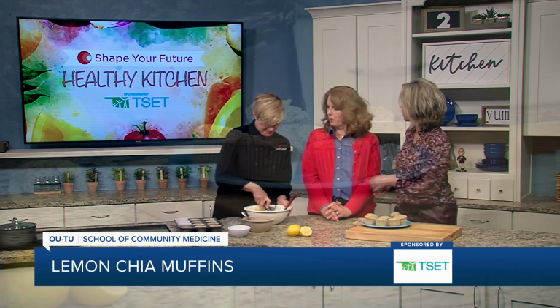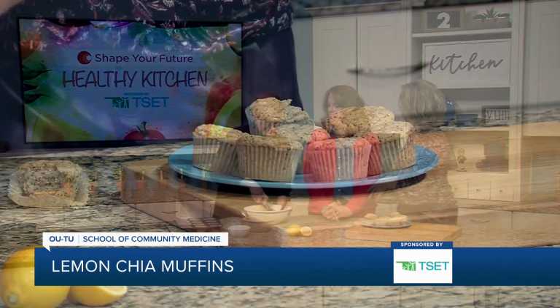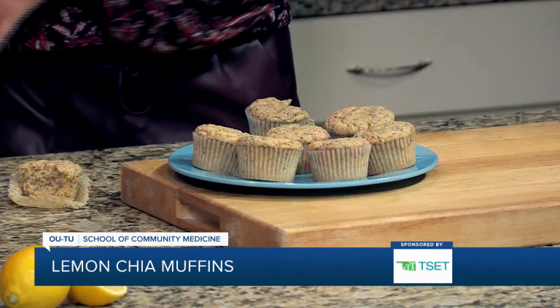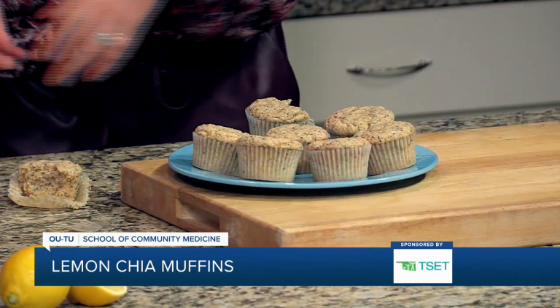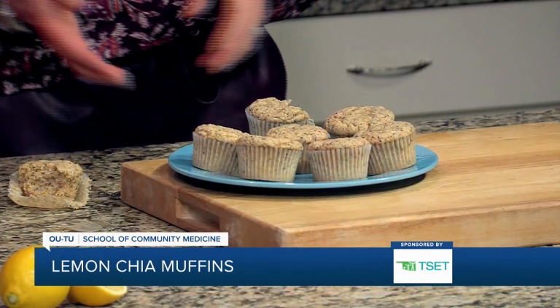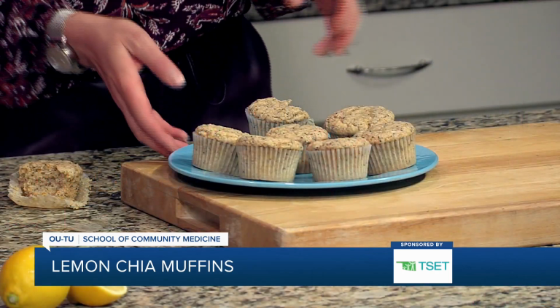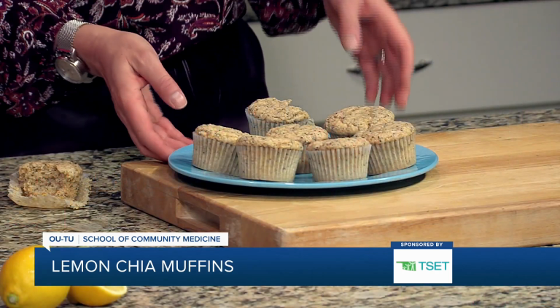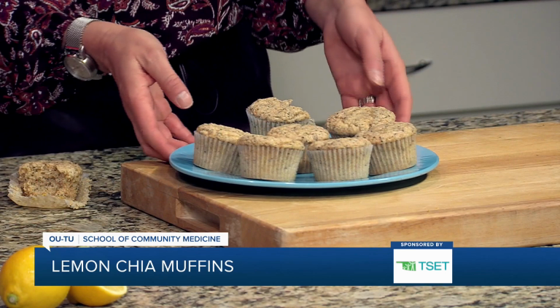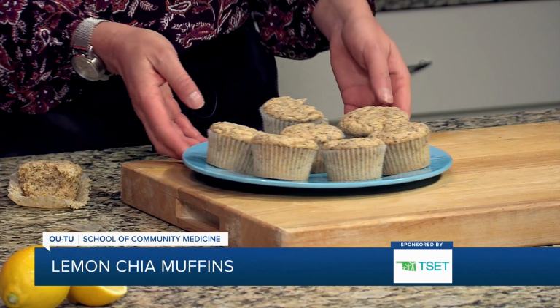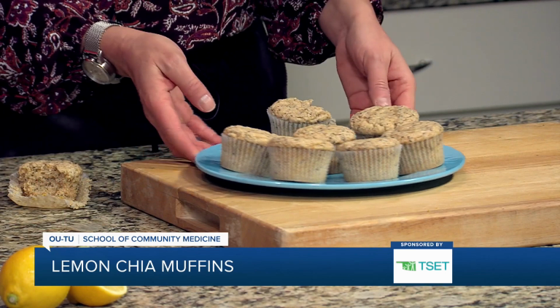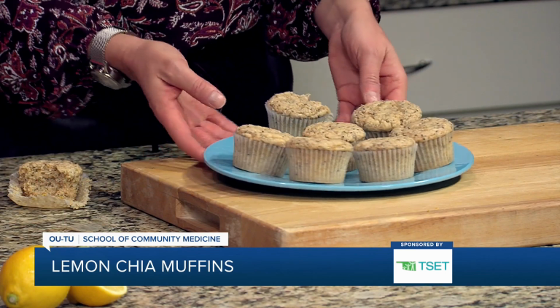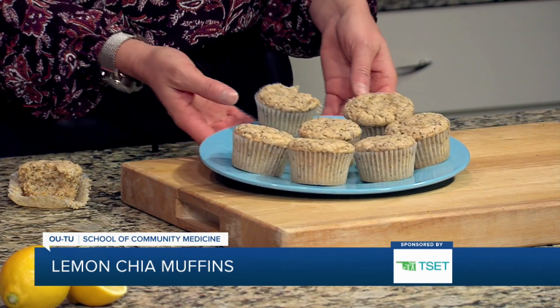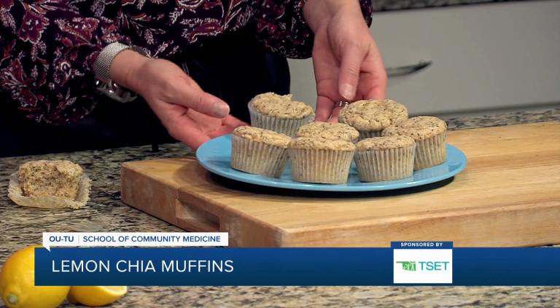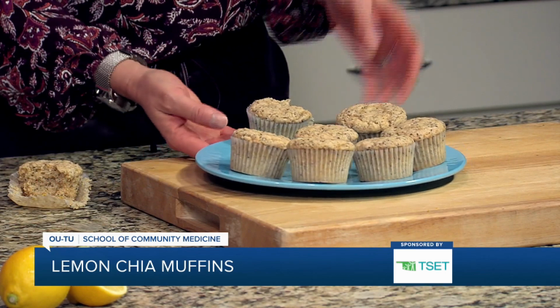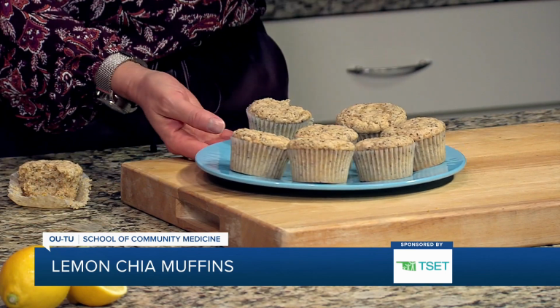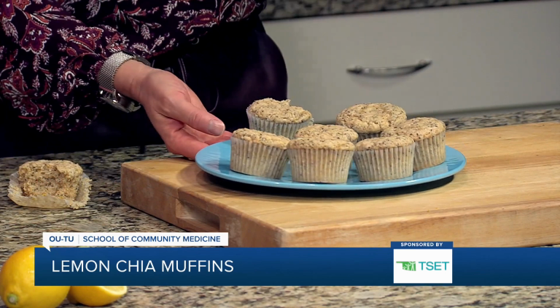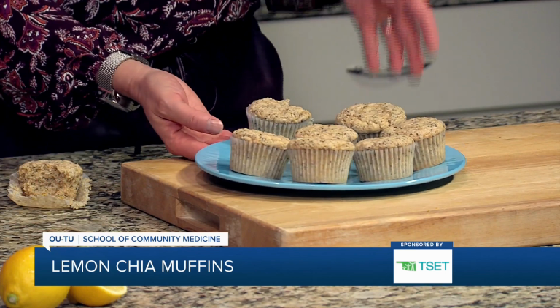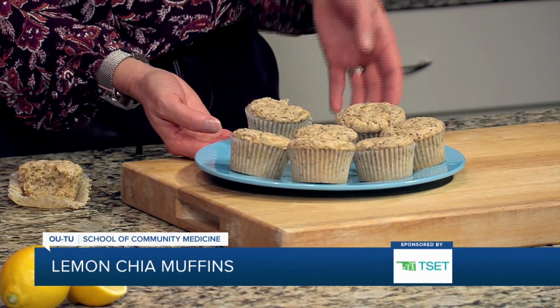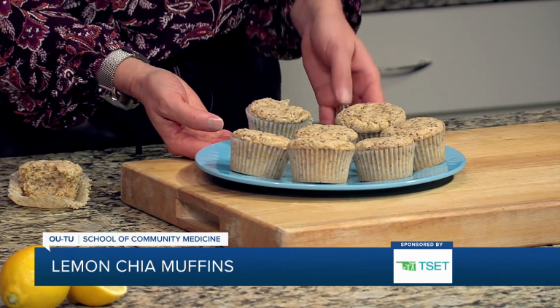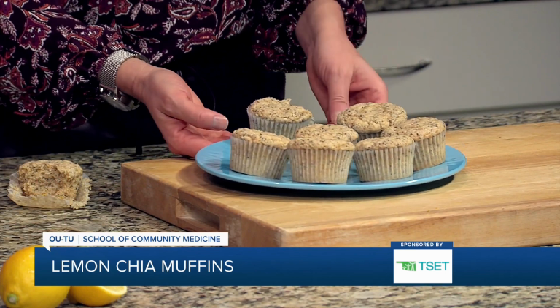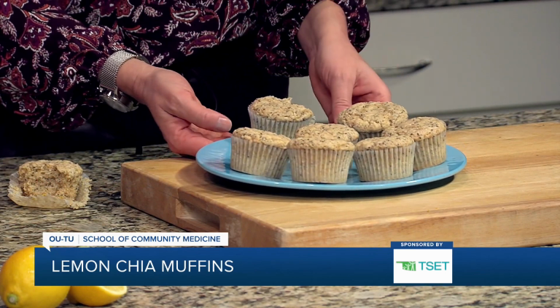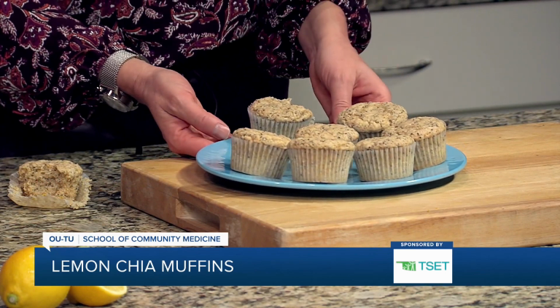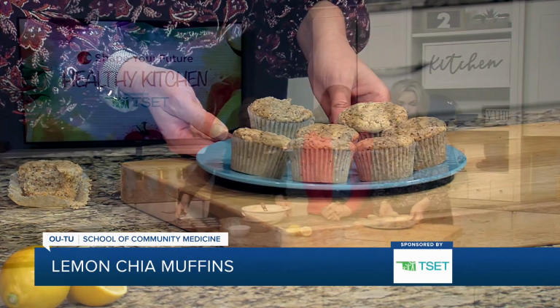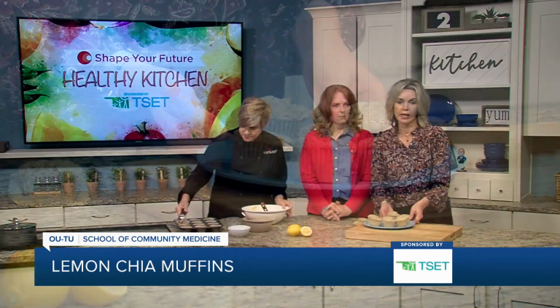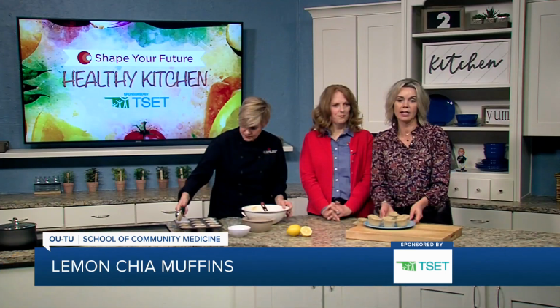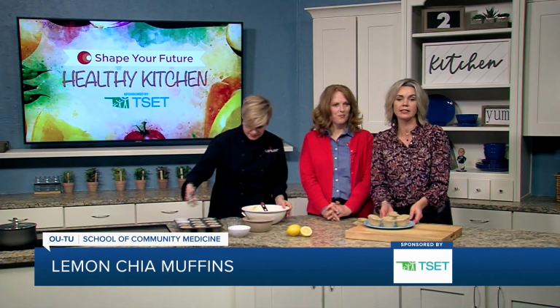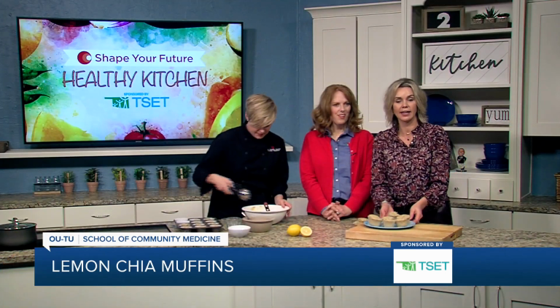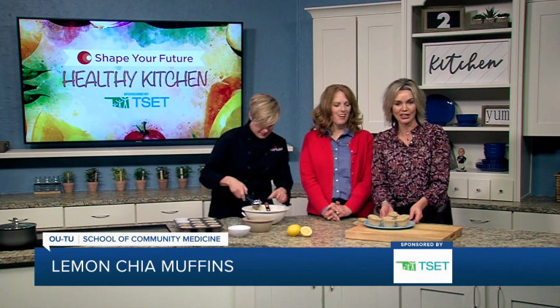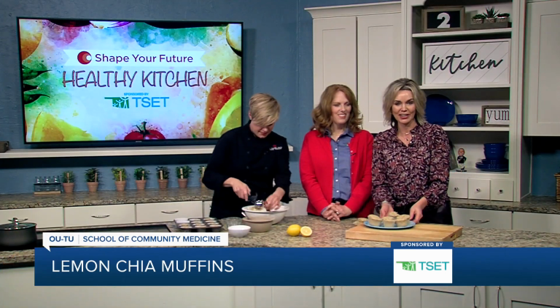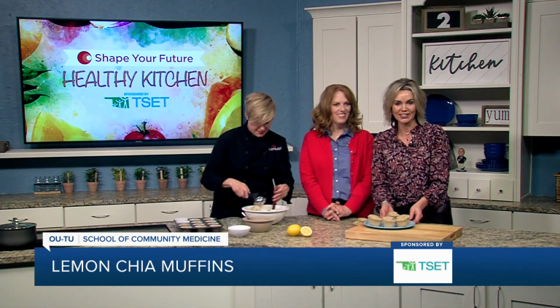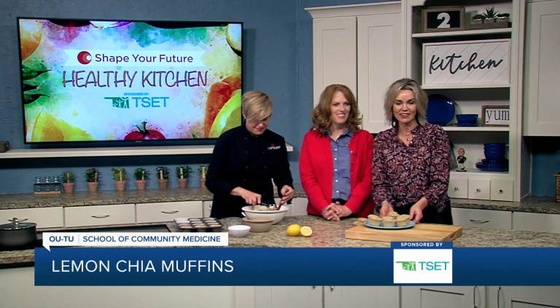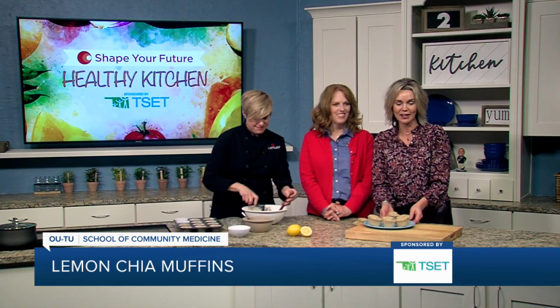Thank you for being with us. If you want to learn about this recipe or any of the other tips and recipes, go ahead and head to kjrh.com.